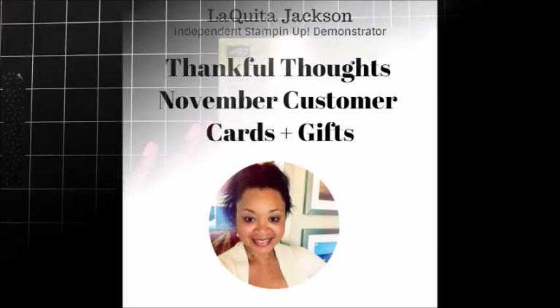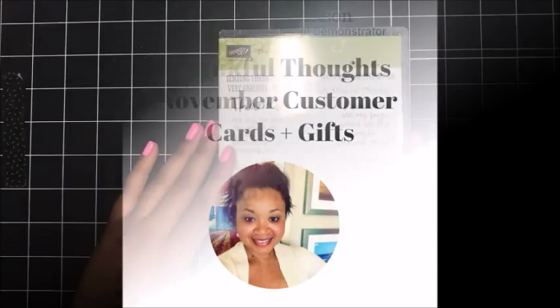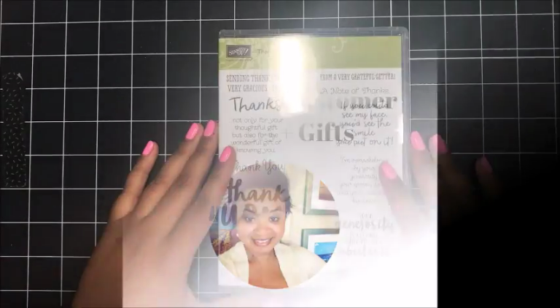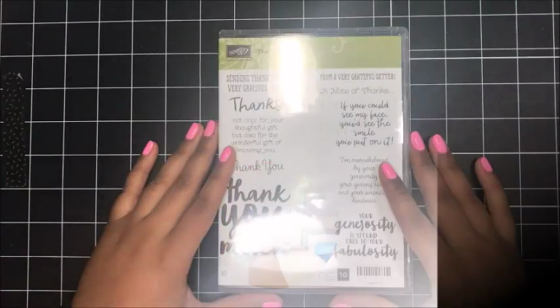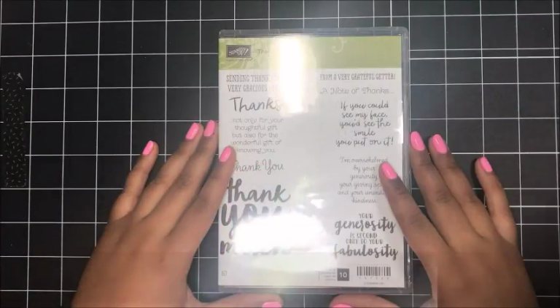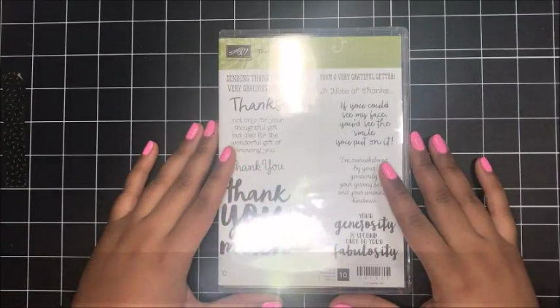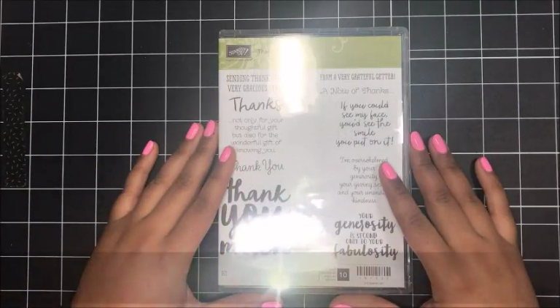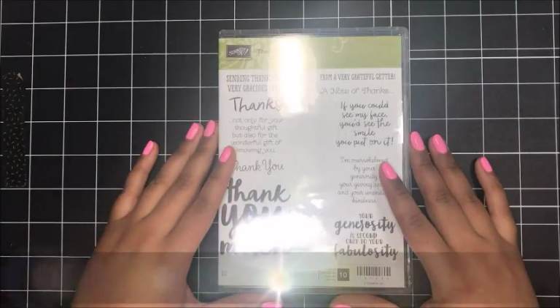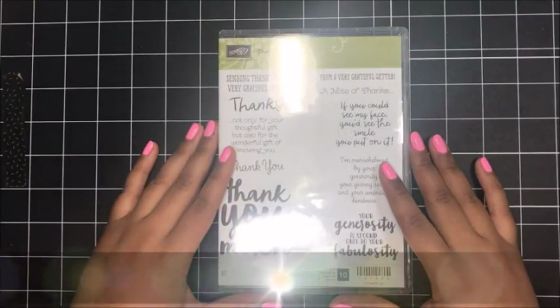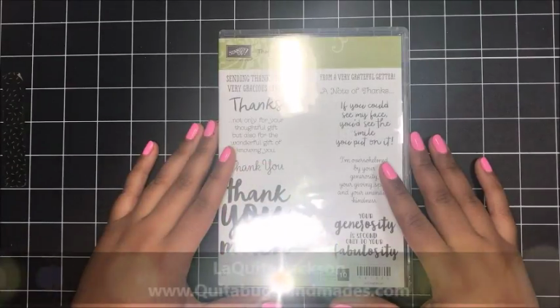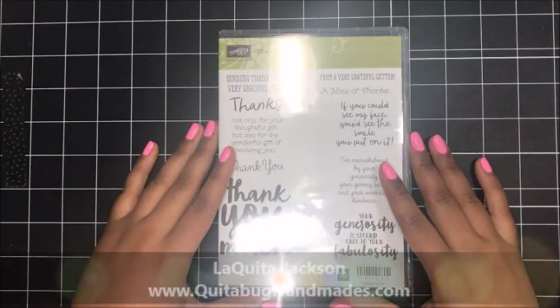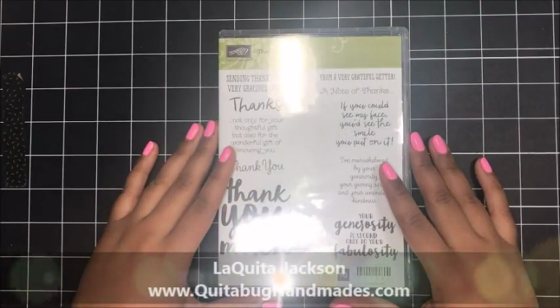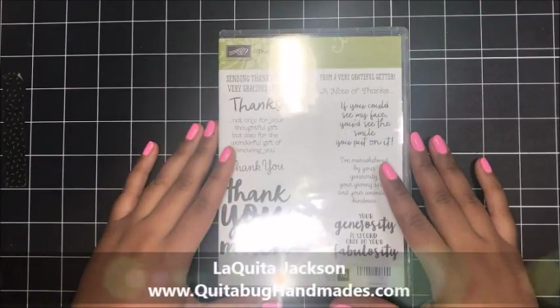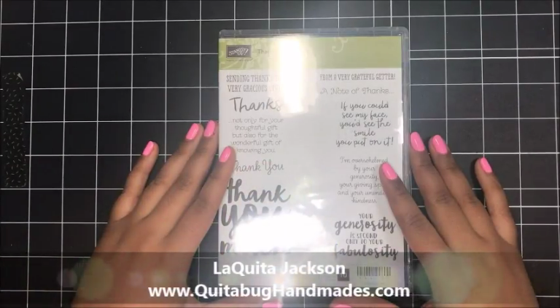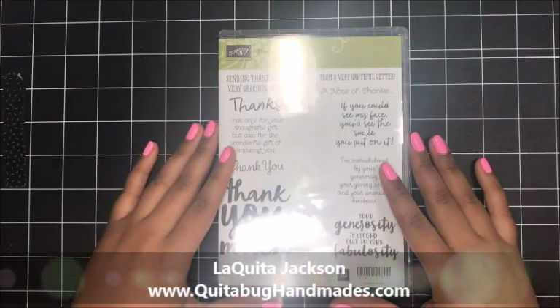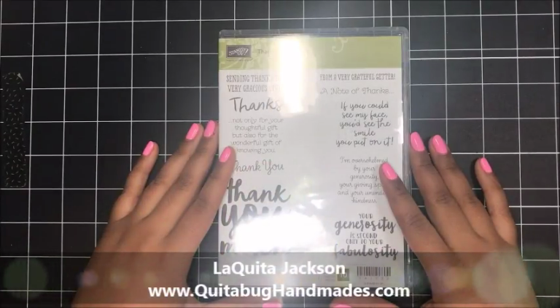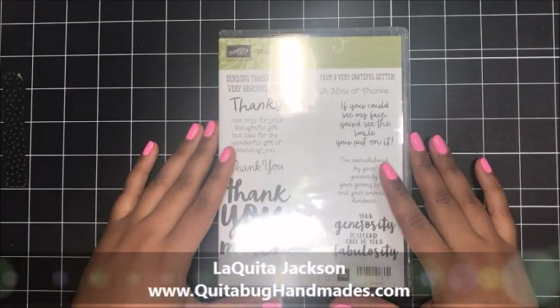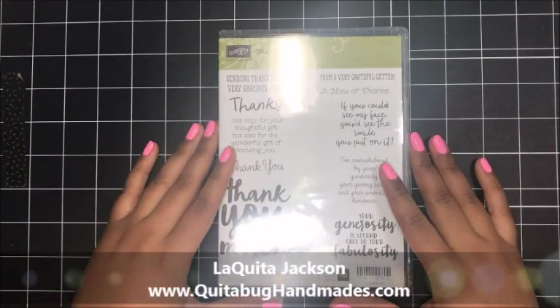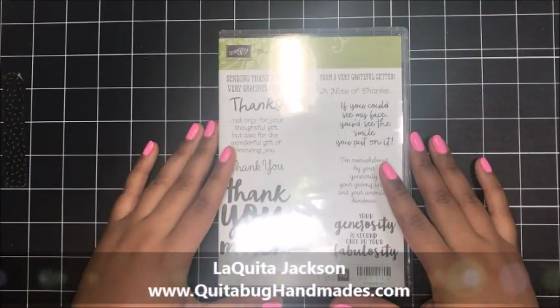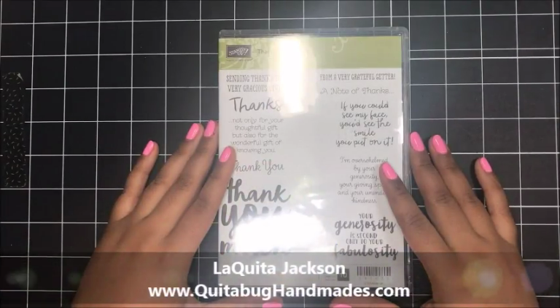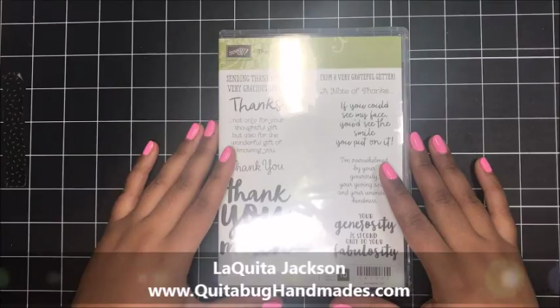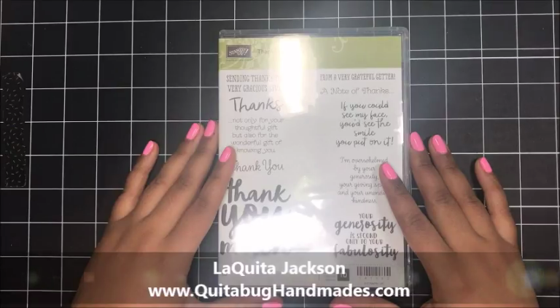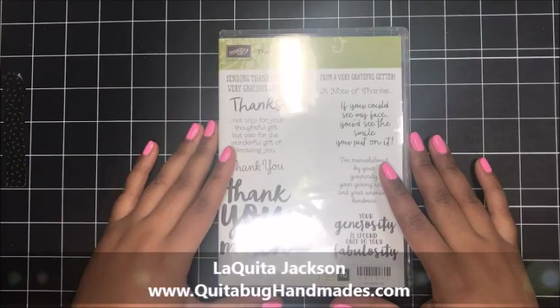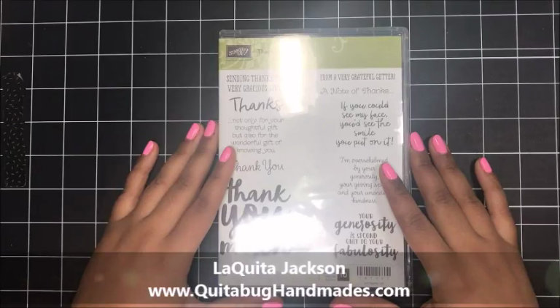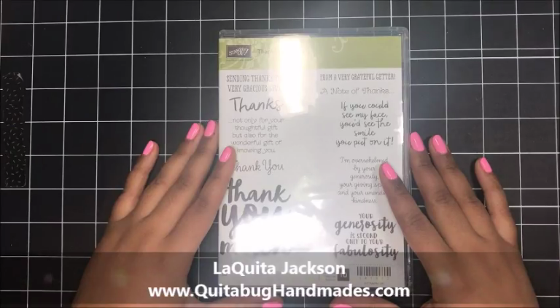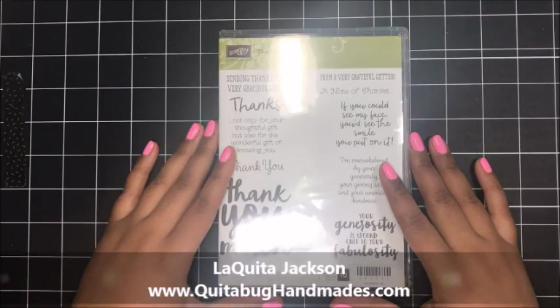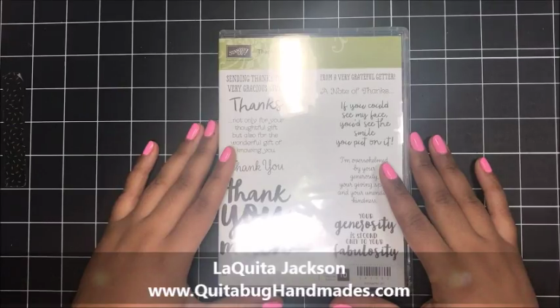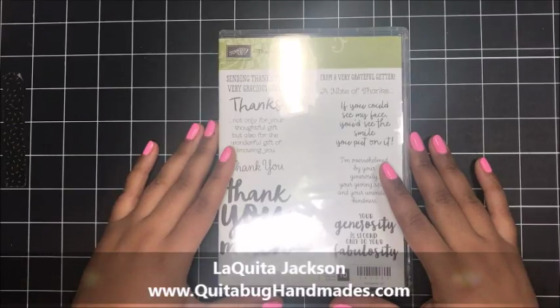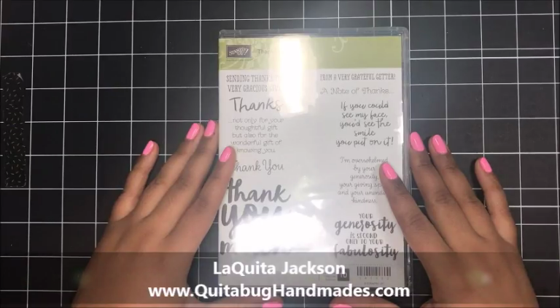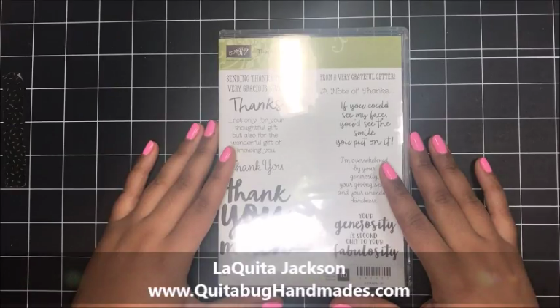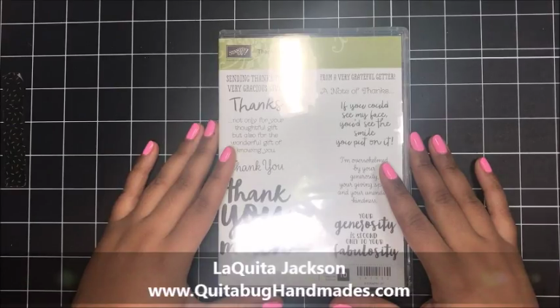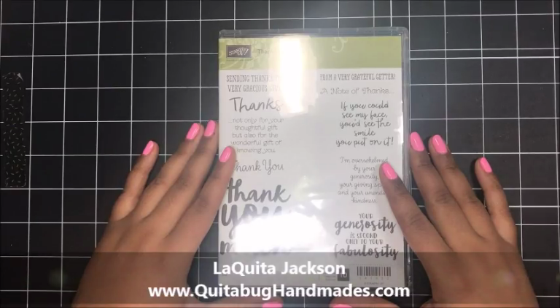Hey there, this is Laquita with QuitaBugHandmaids.com, and thank you so much for joining me today for another Stampin' Up! tutorial.